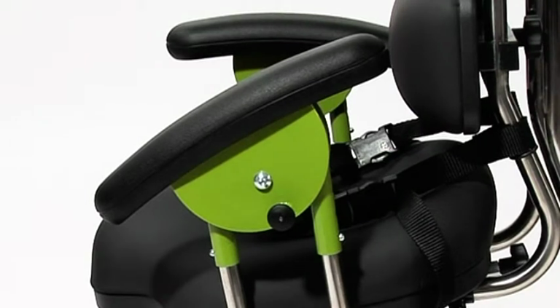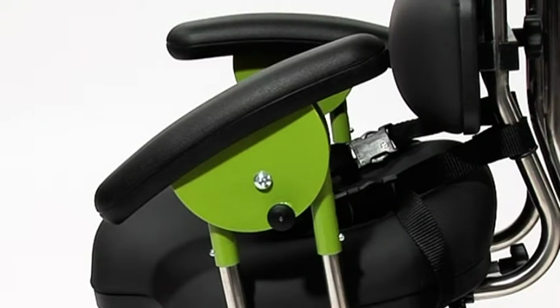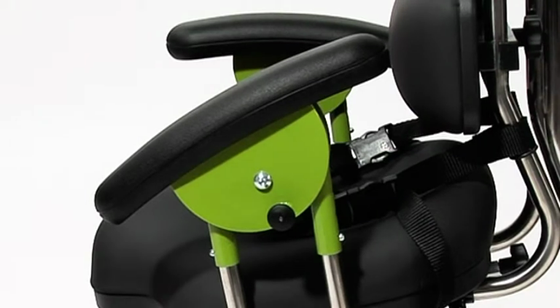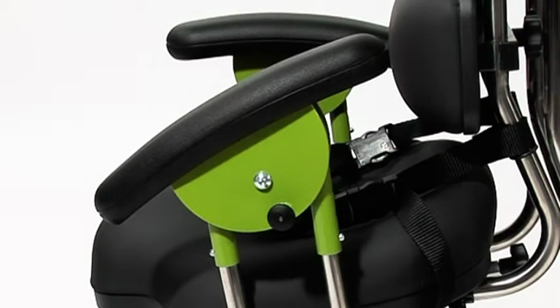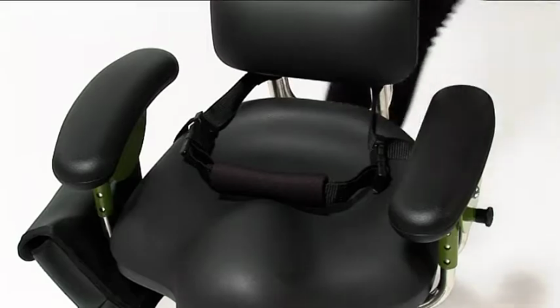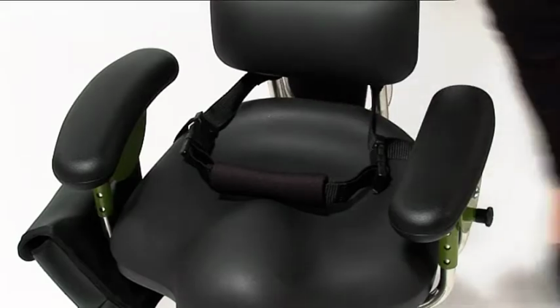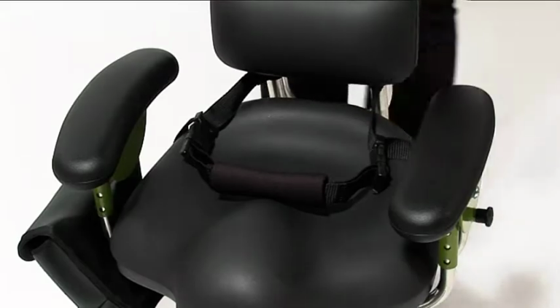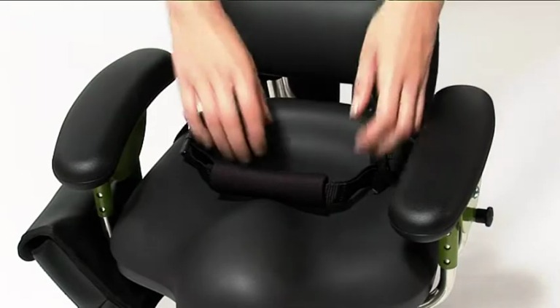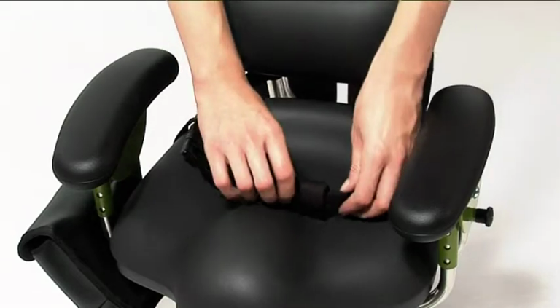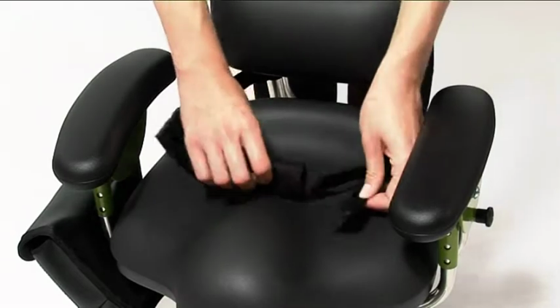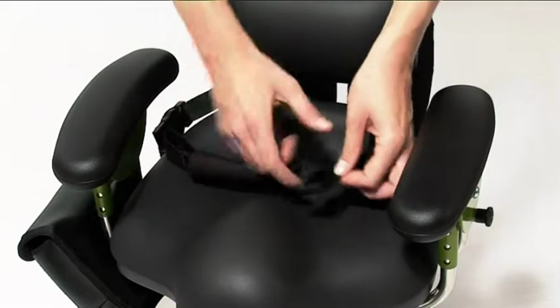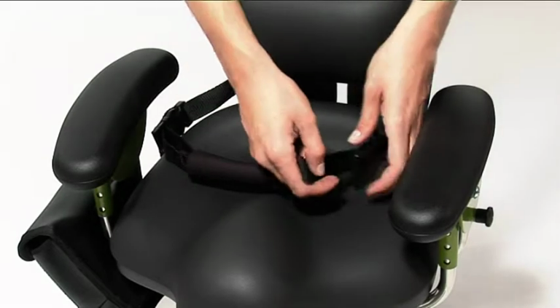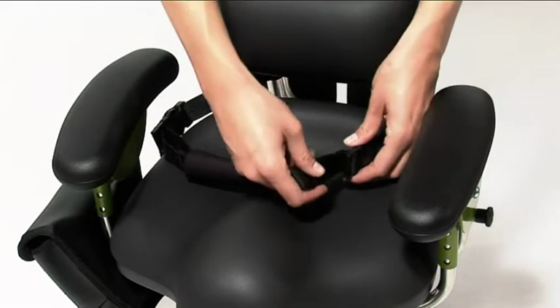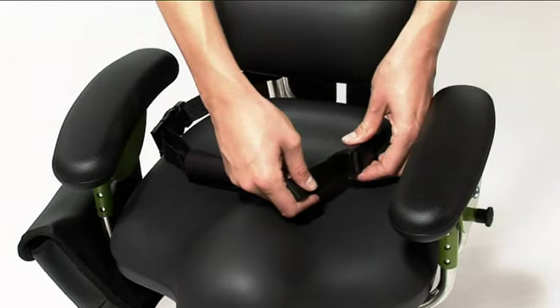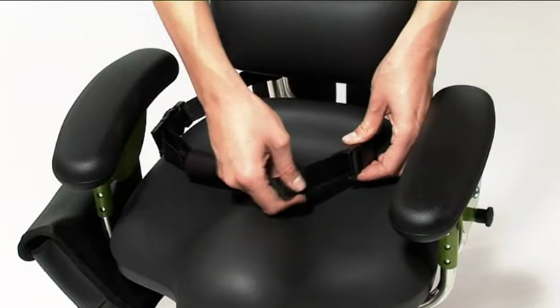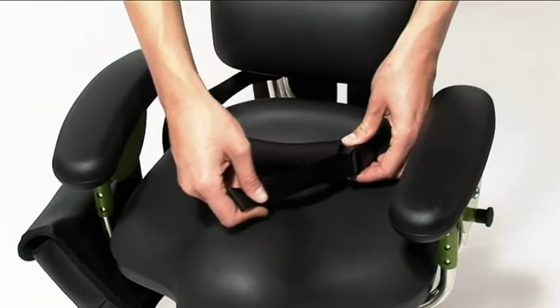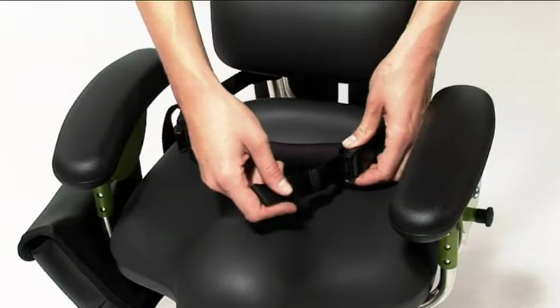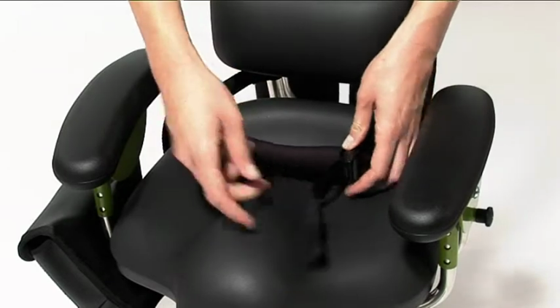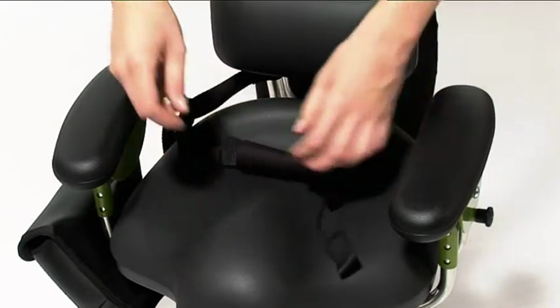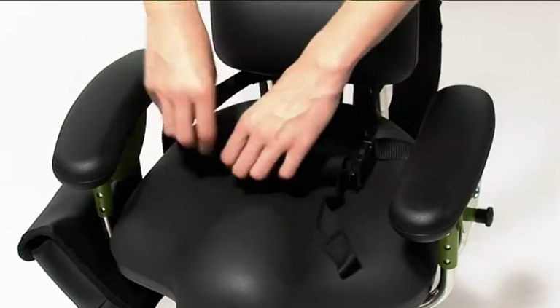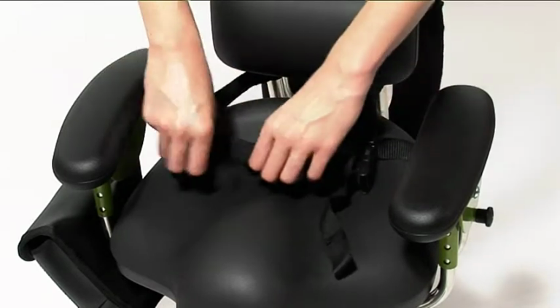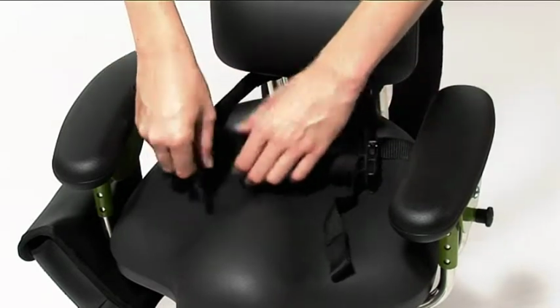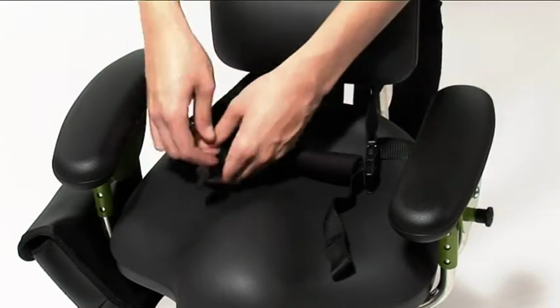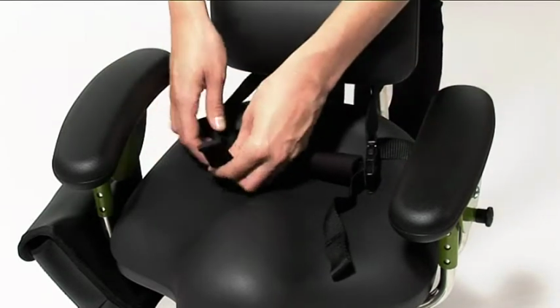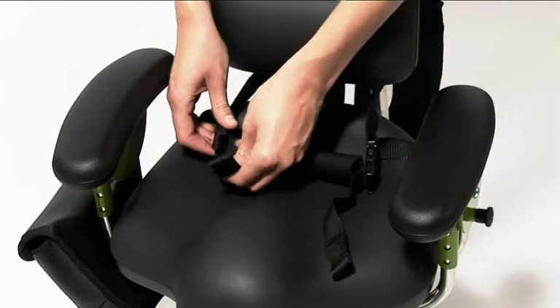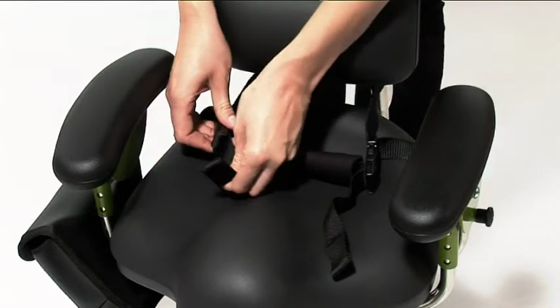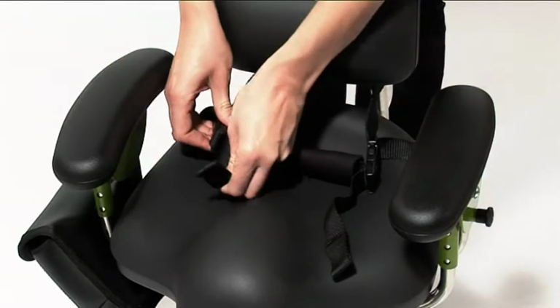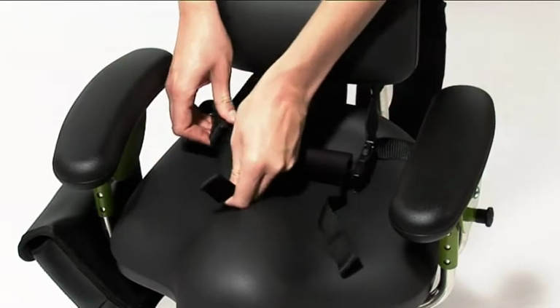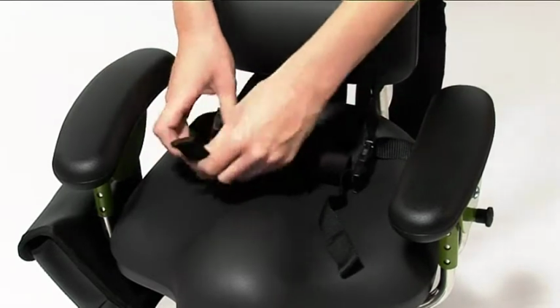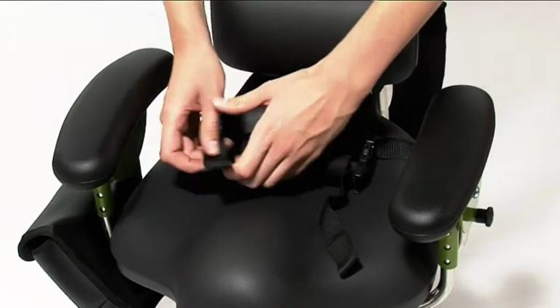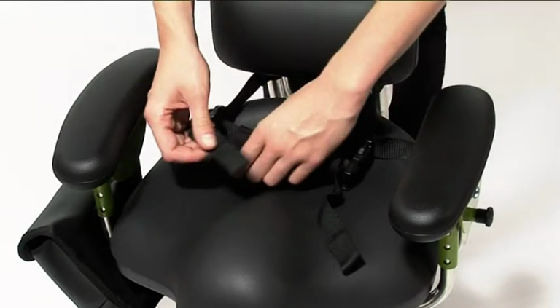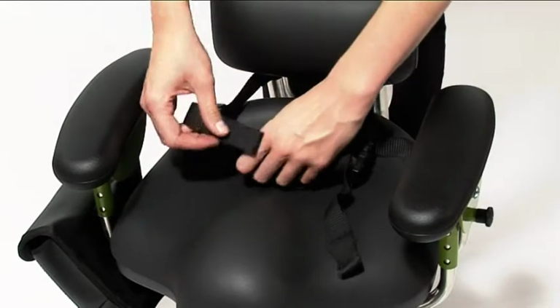To adjust the pelvic strap, release either clip. Adjust the strap to the desired length, then reconnect the clip.